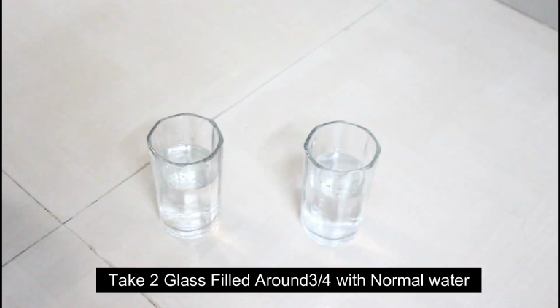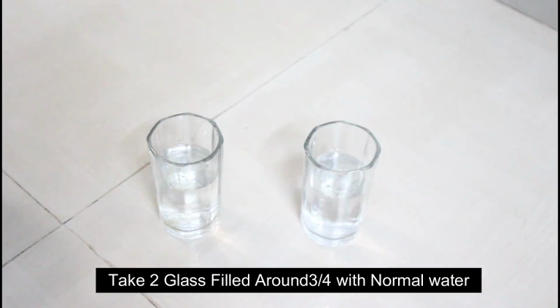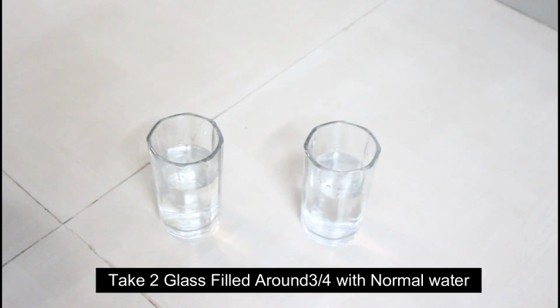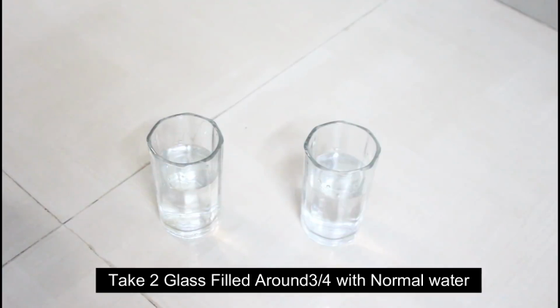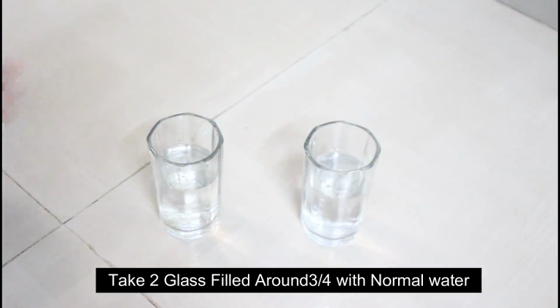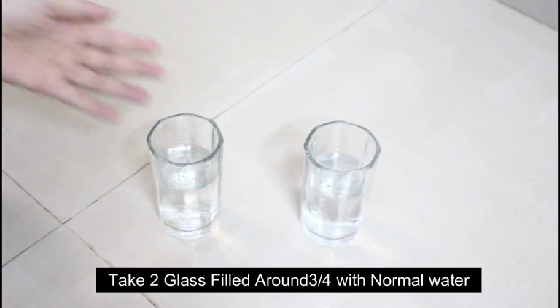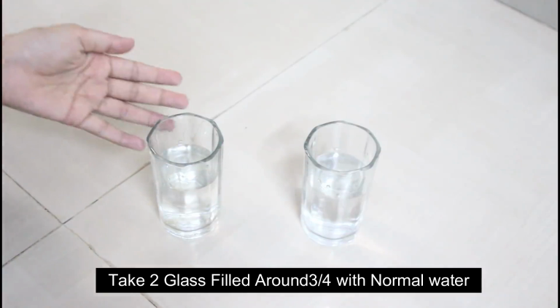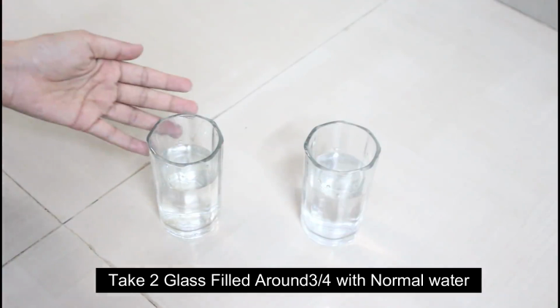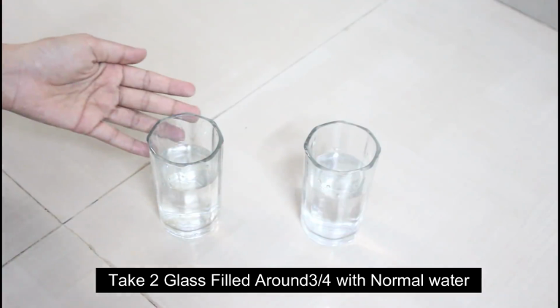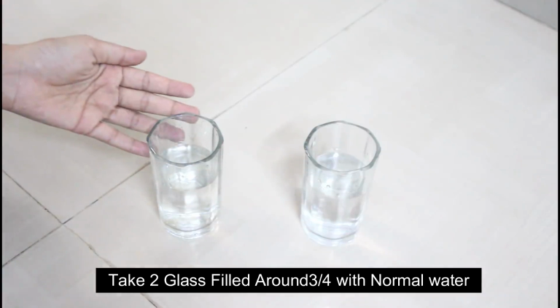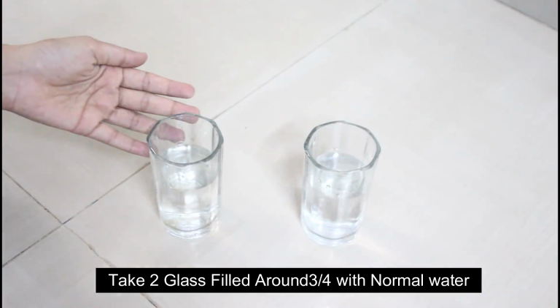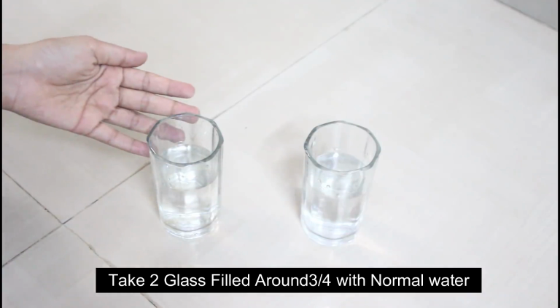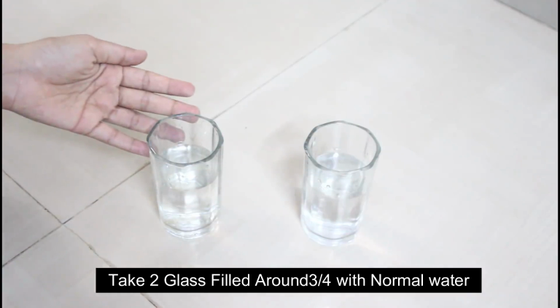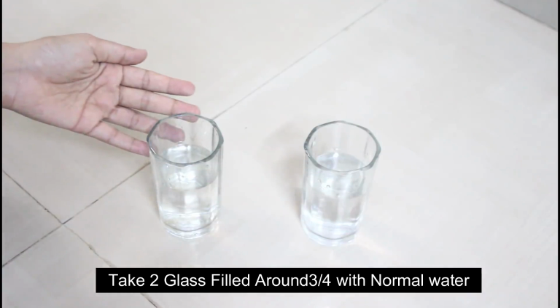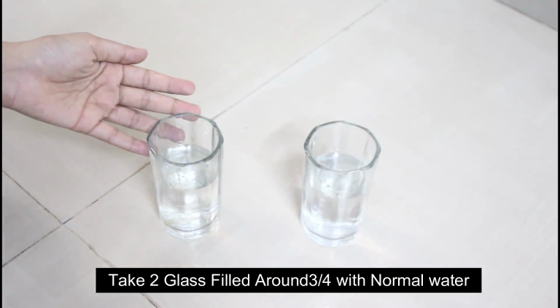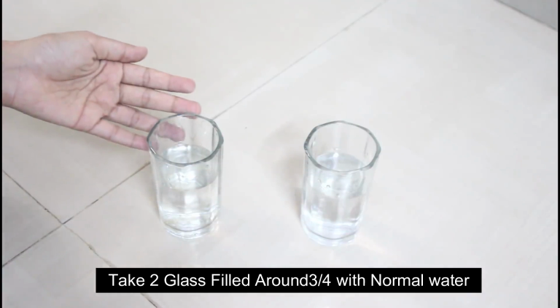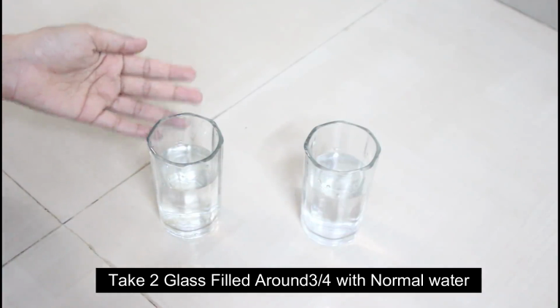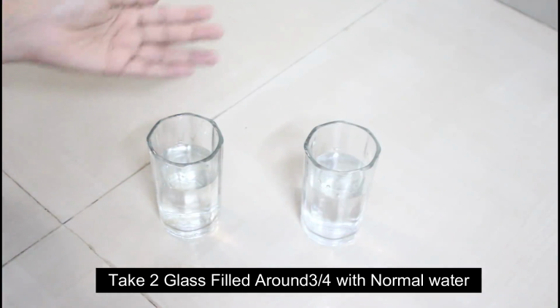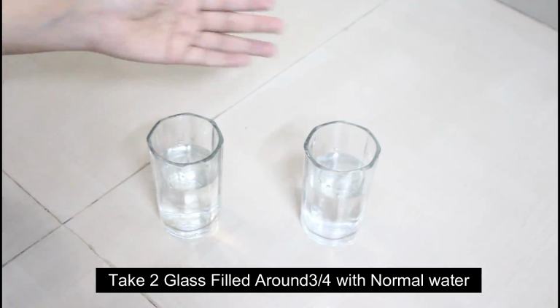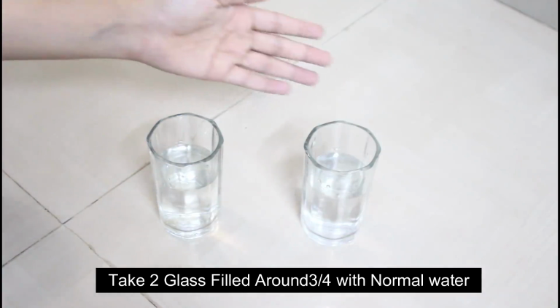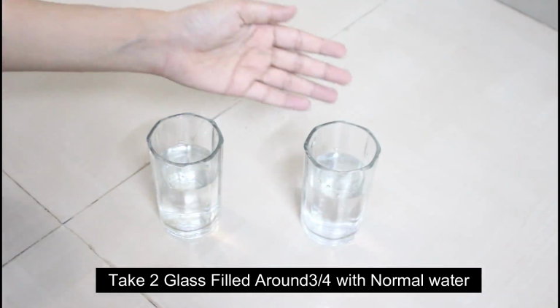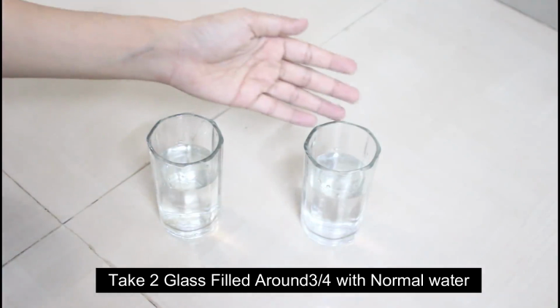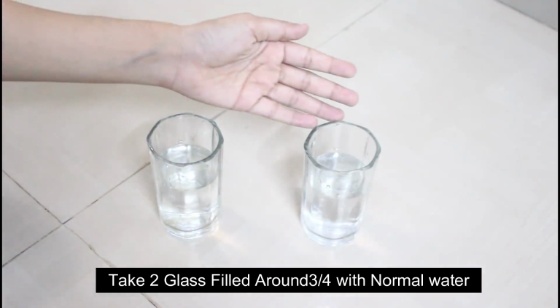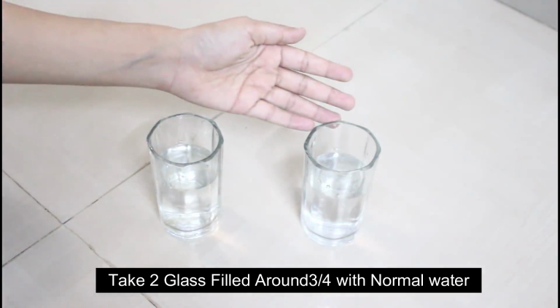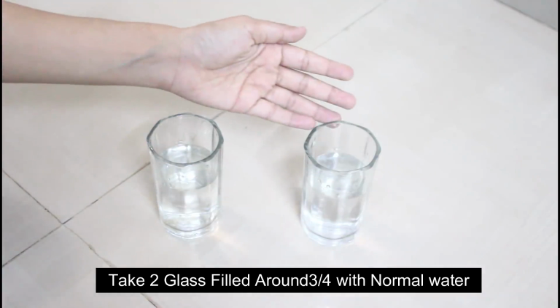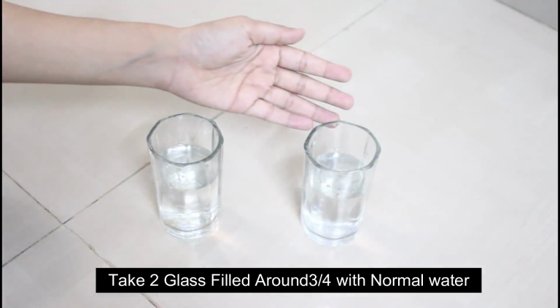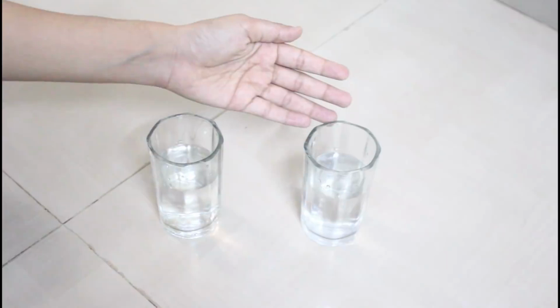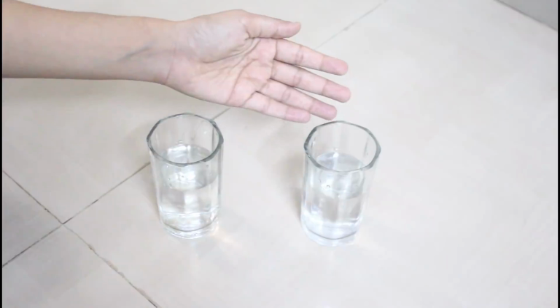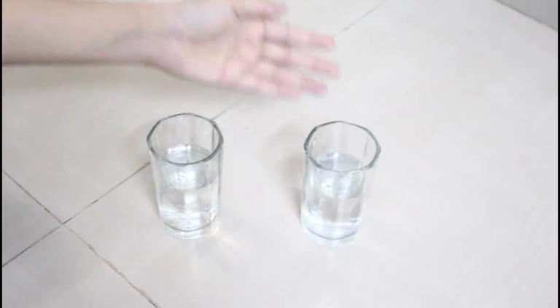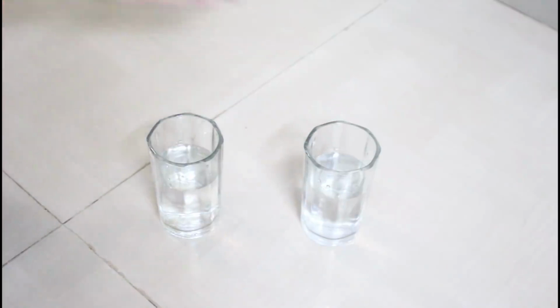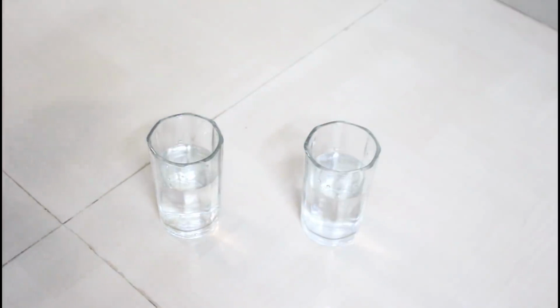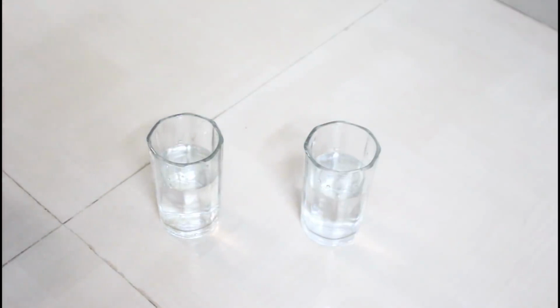First of all, we have two glasses with three-fourths of water, which you can see.